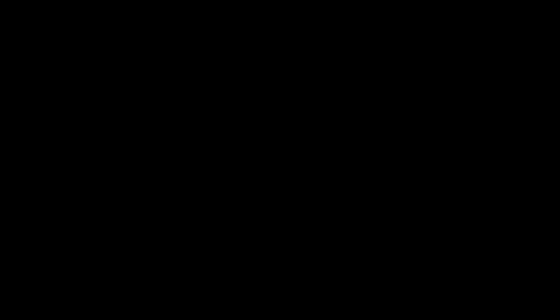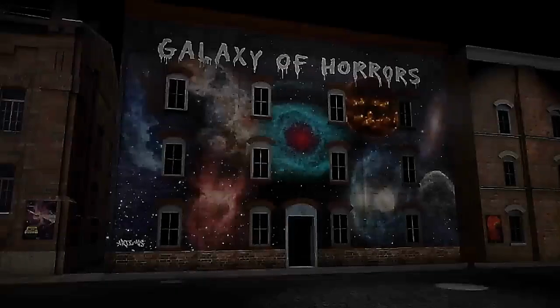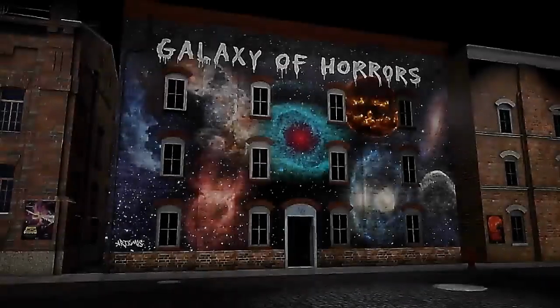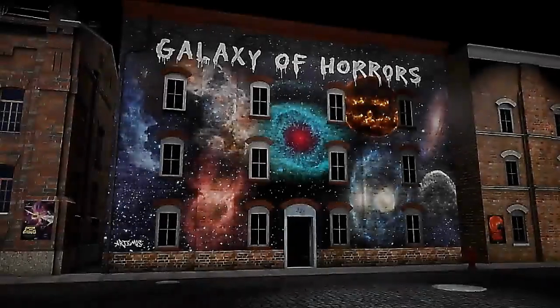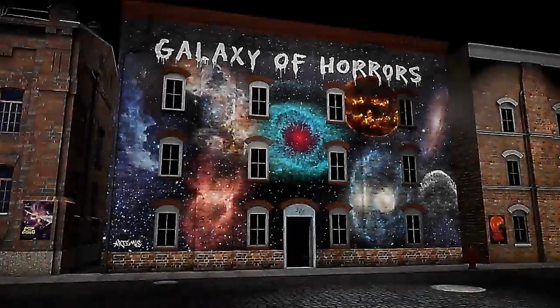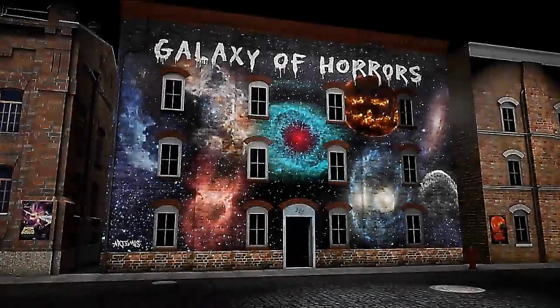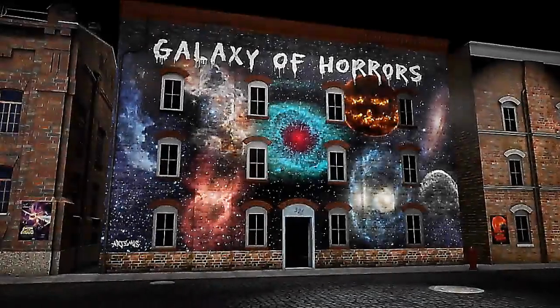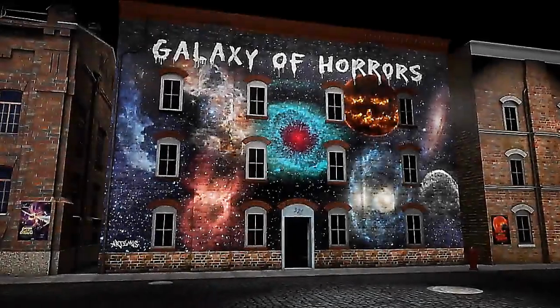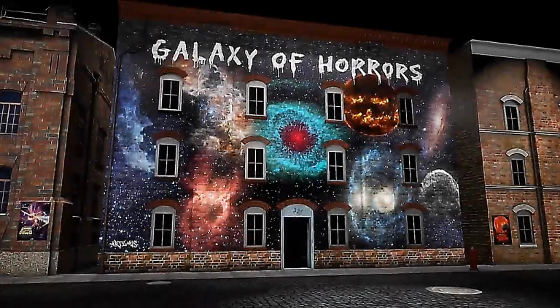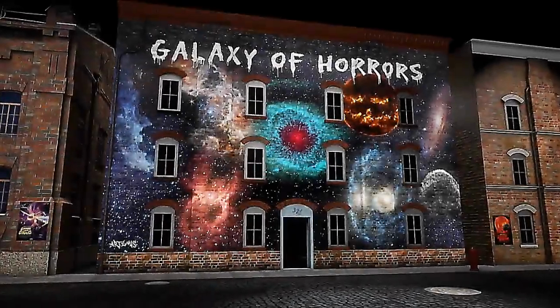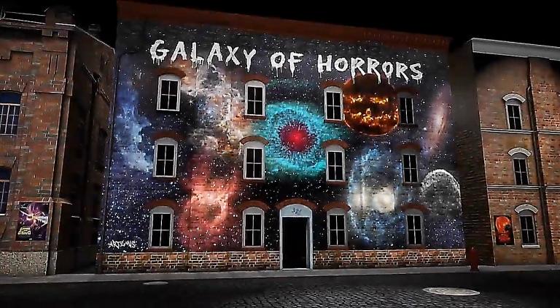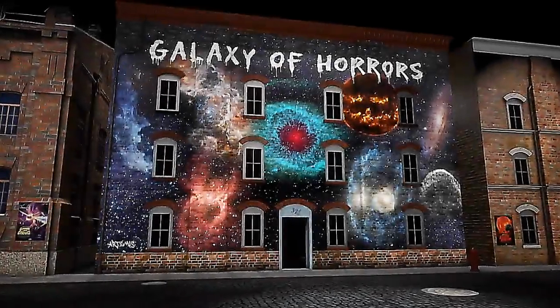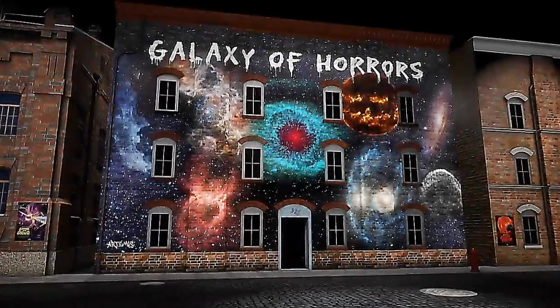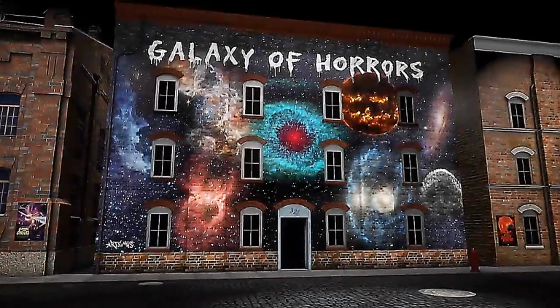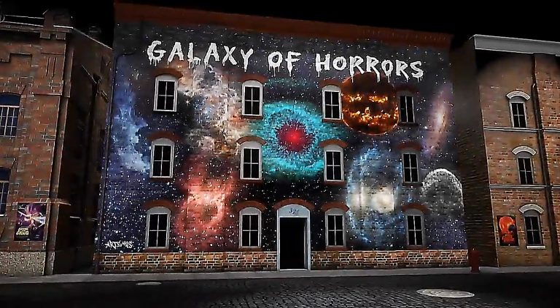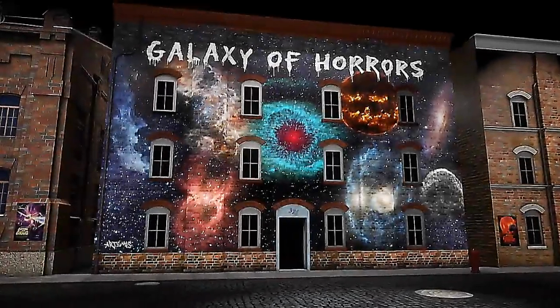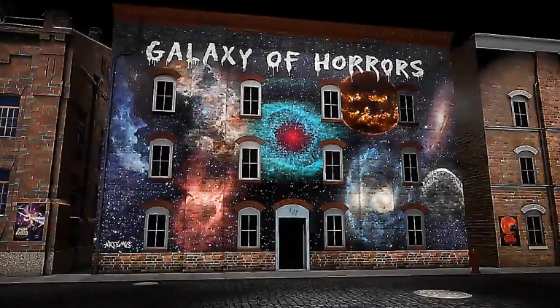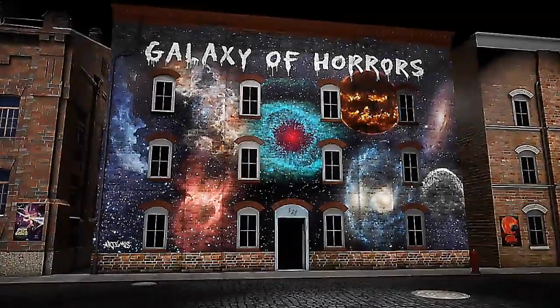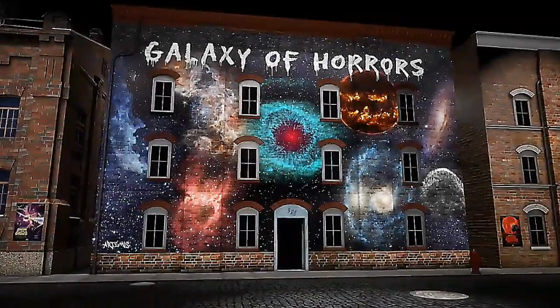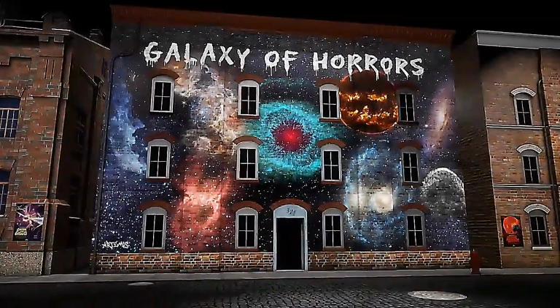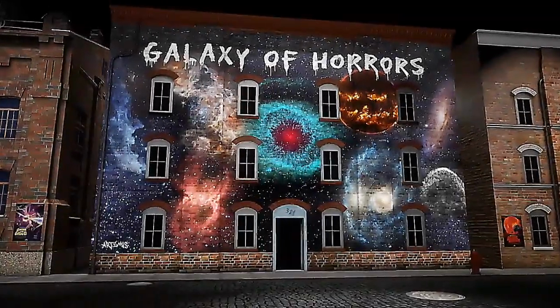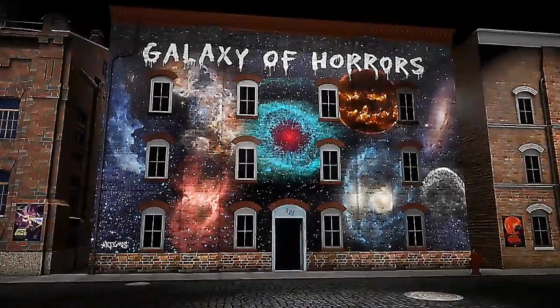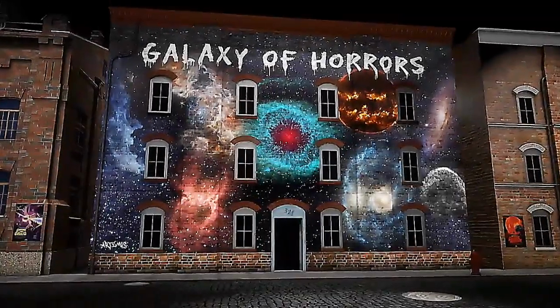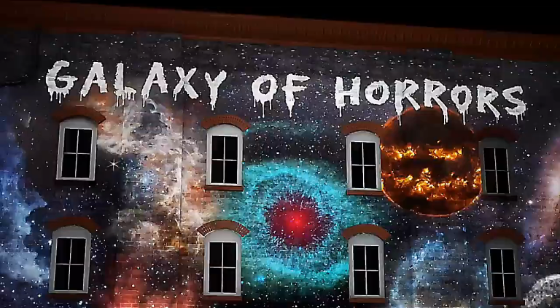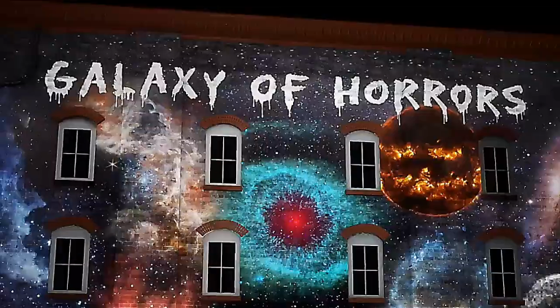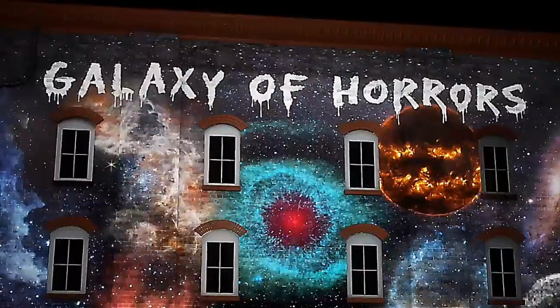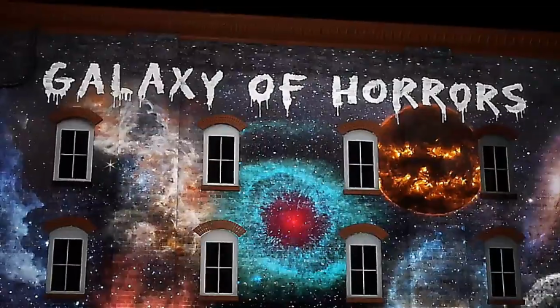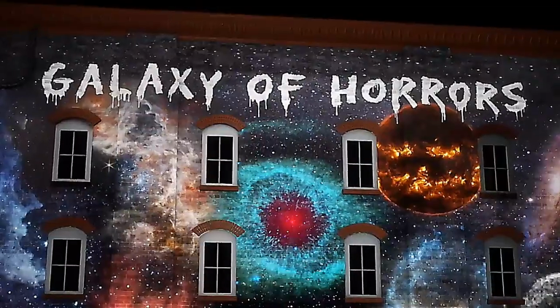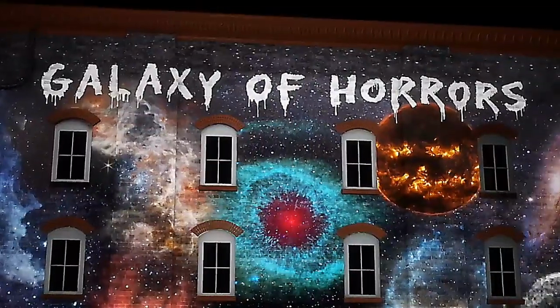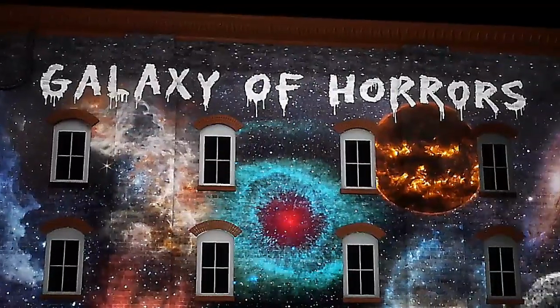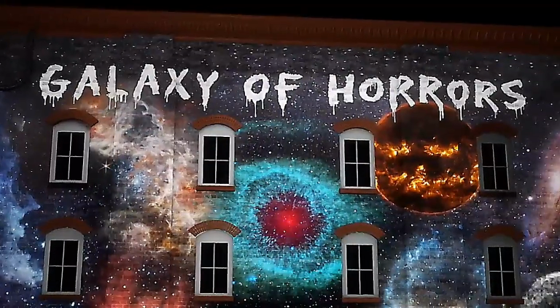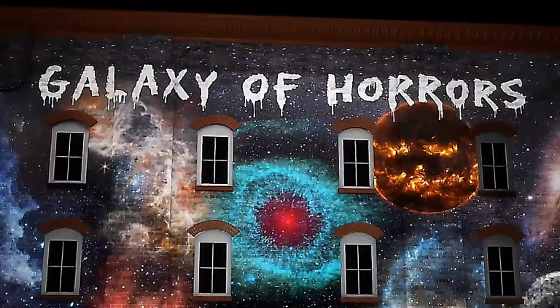See you later. Bye. That was fun. Oh, look at the painting on that building — Galaxy of Horrors.